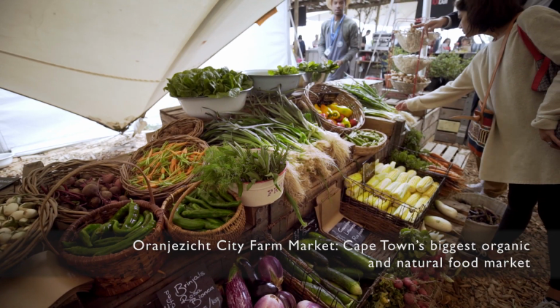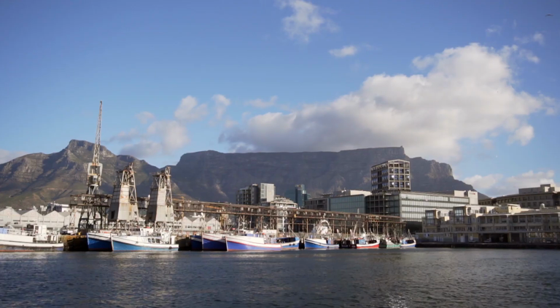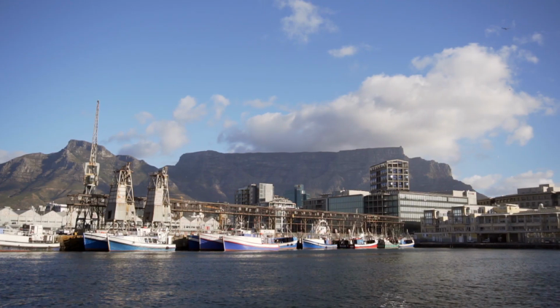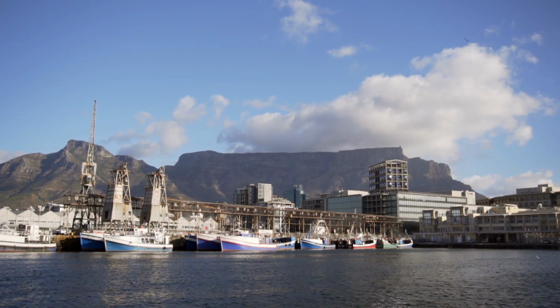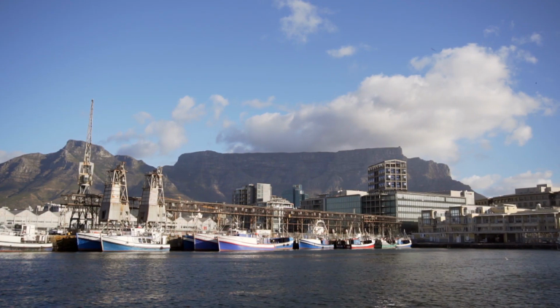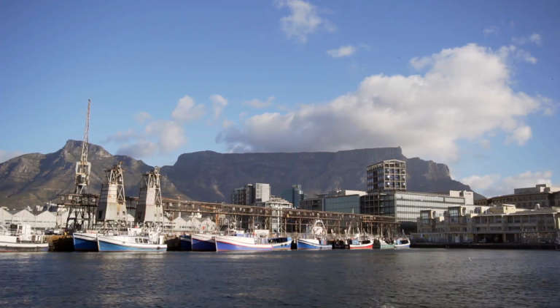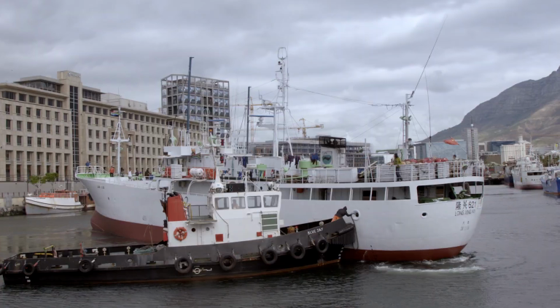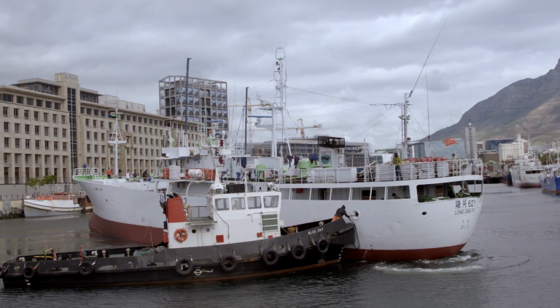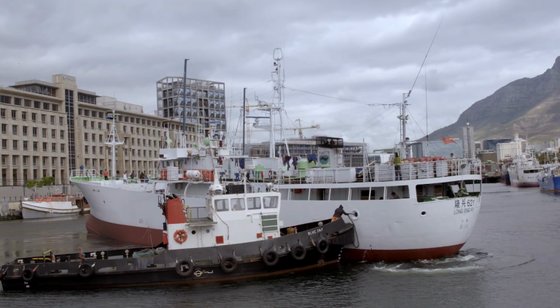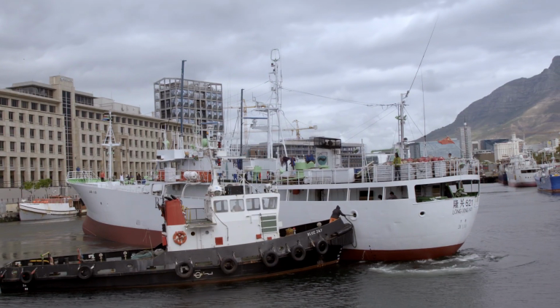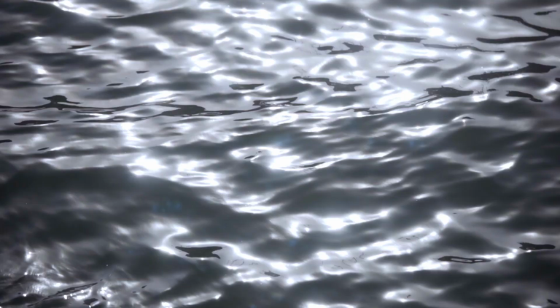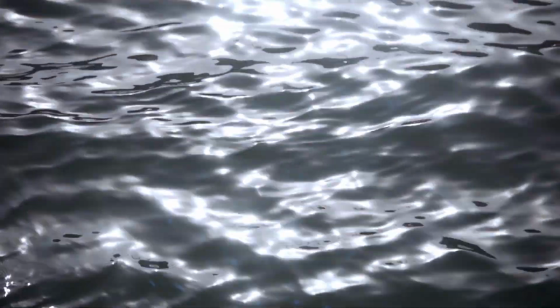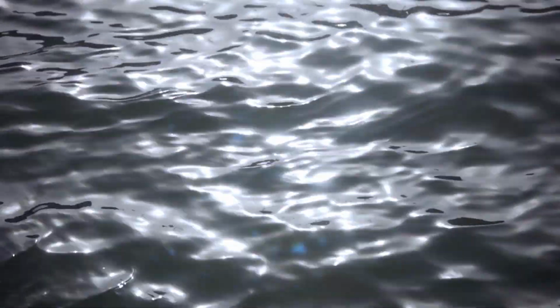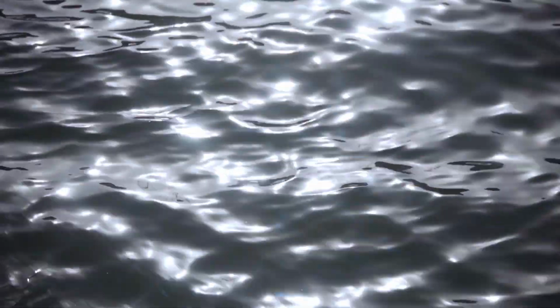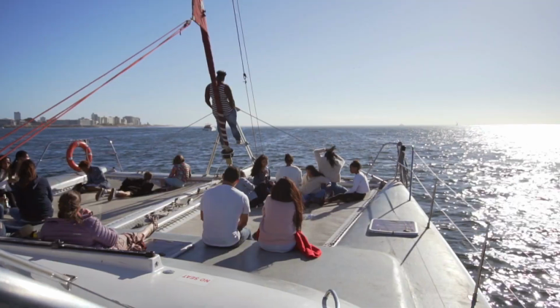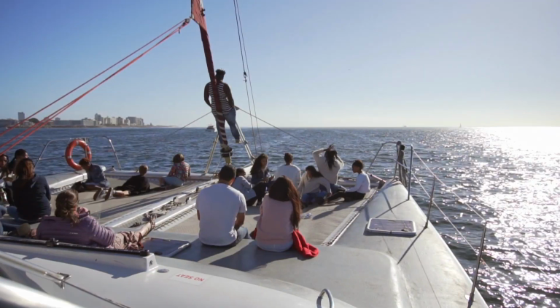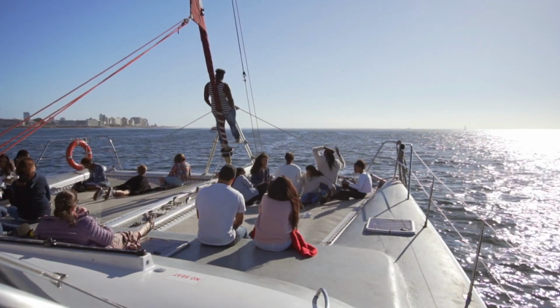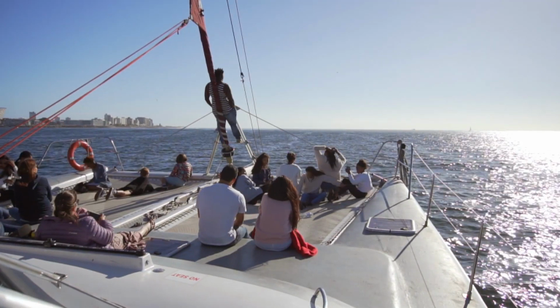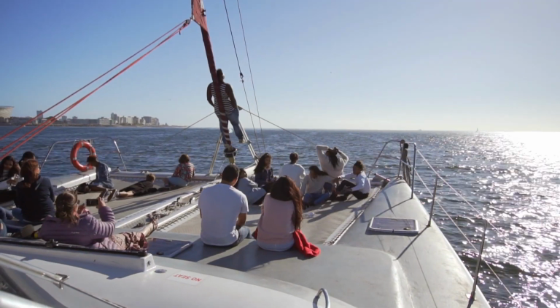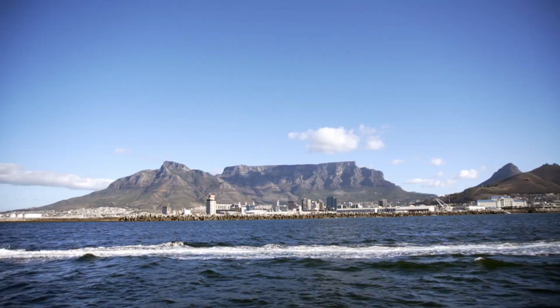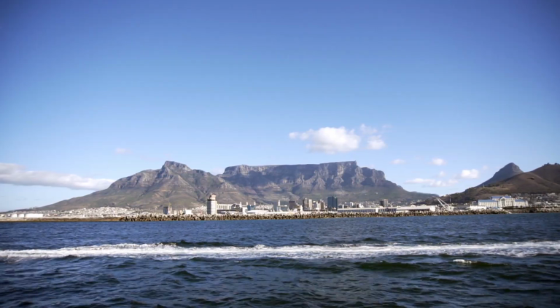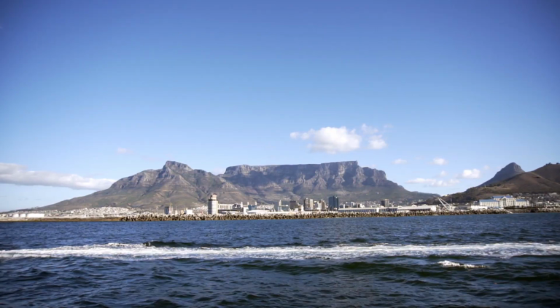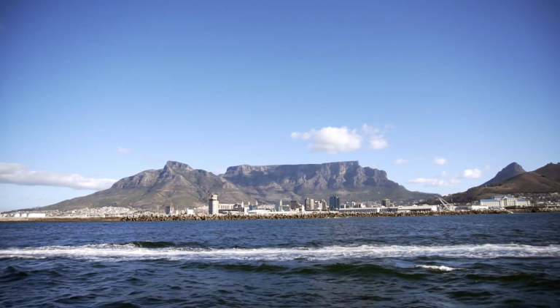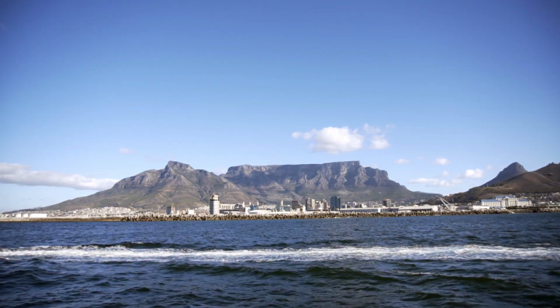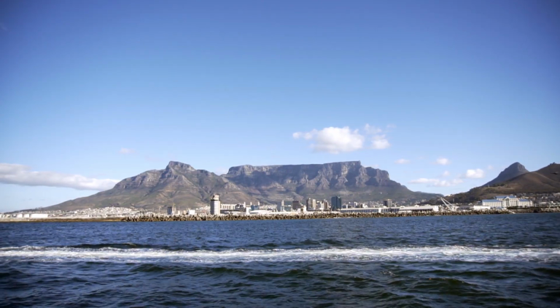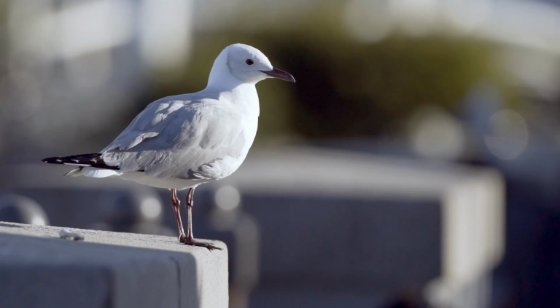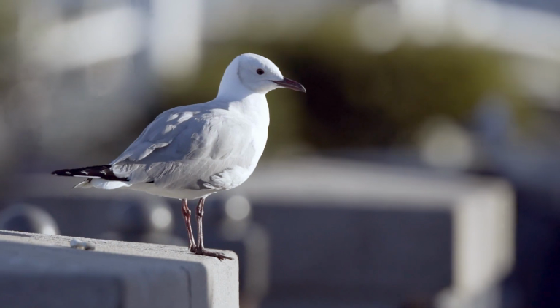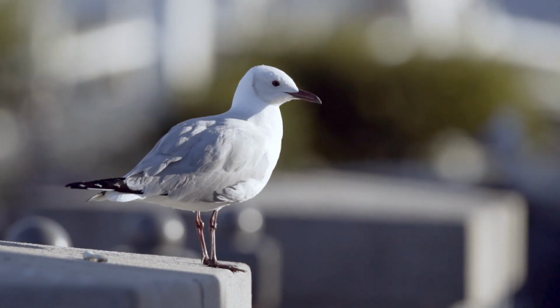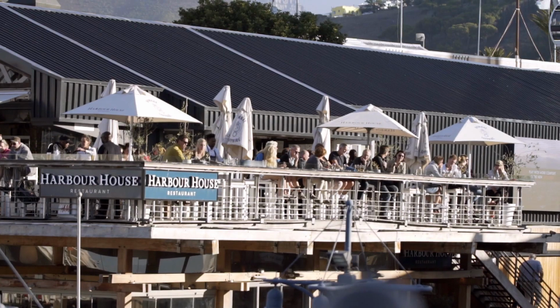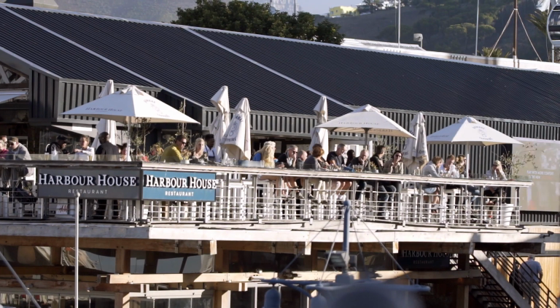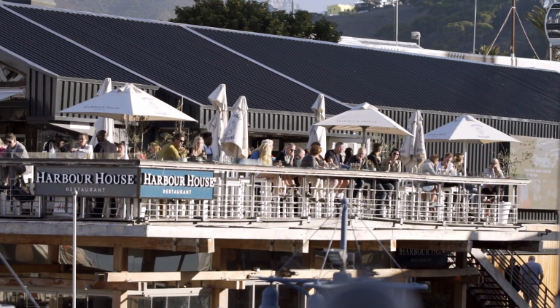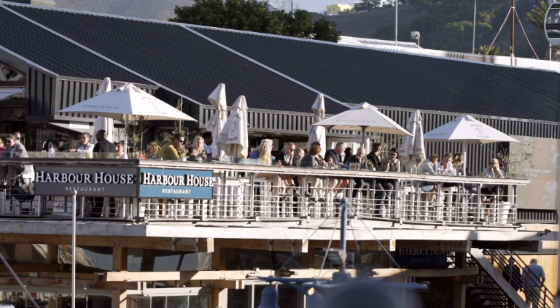The V&A is situated in South Africa's oldest working harbour, and connects Cape Town and our visitors to the ocean.